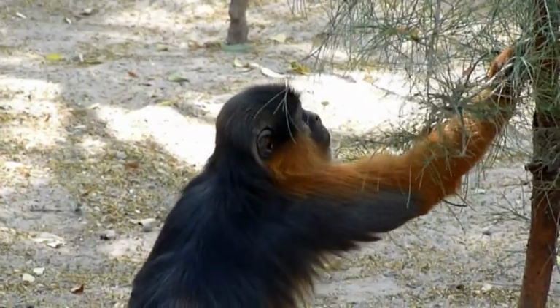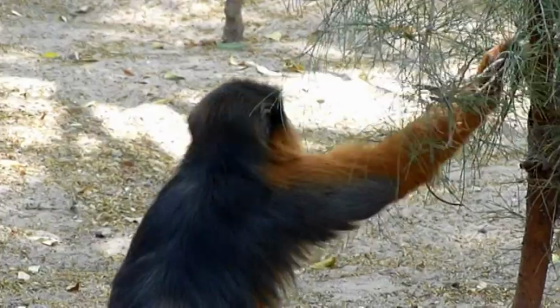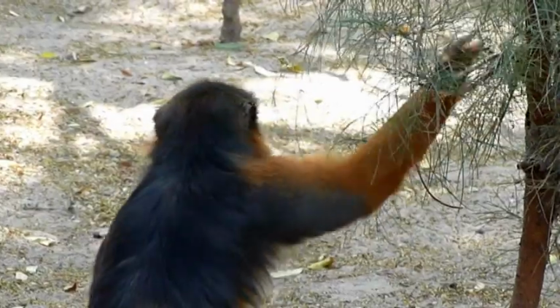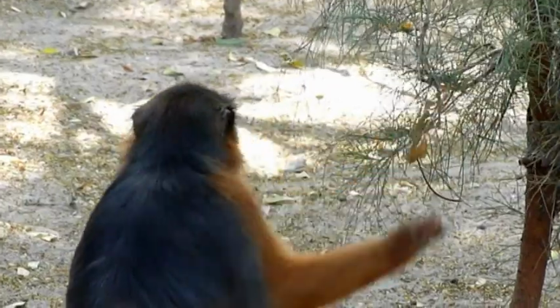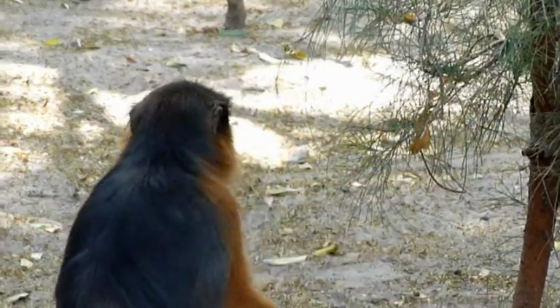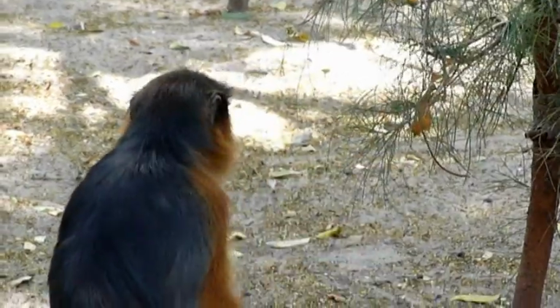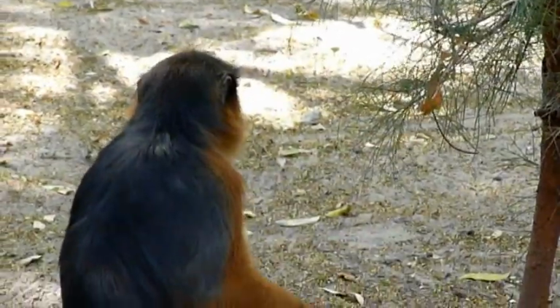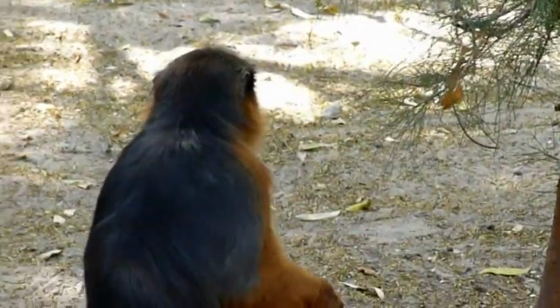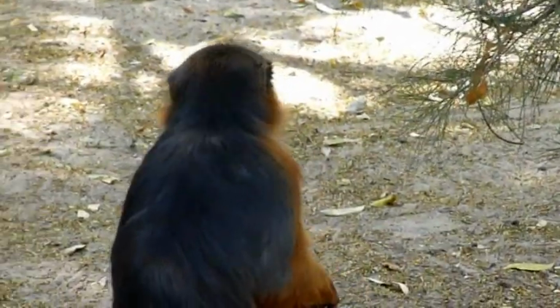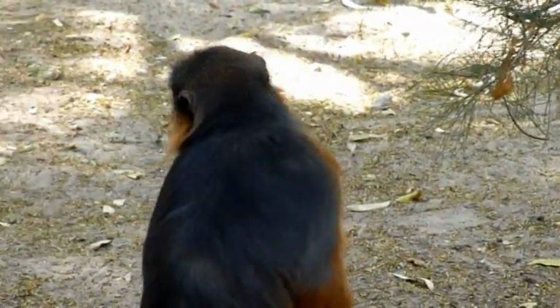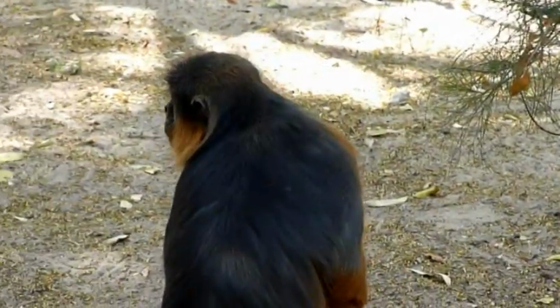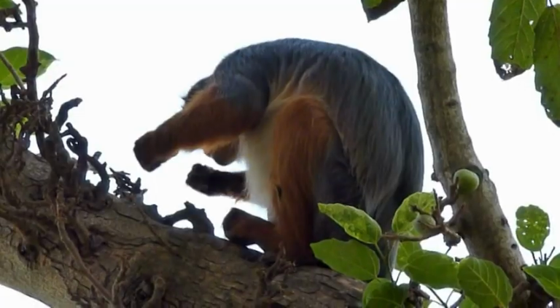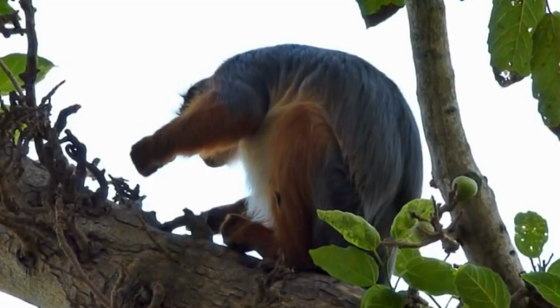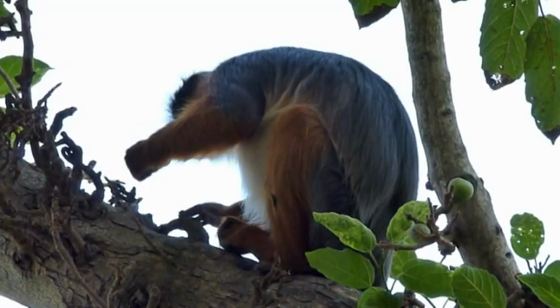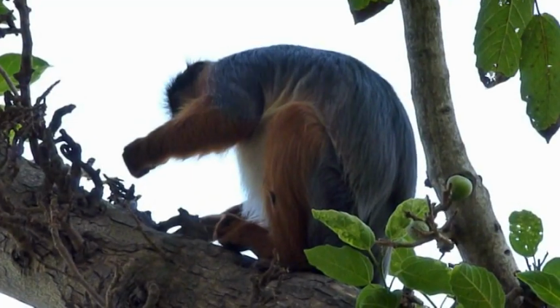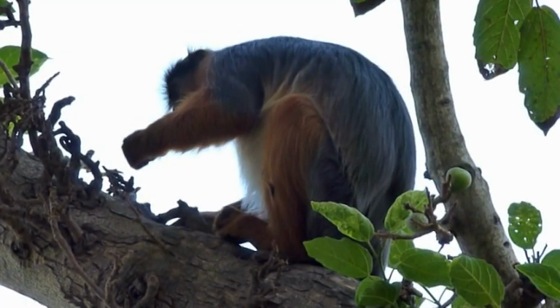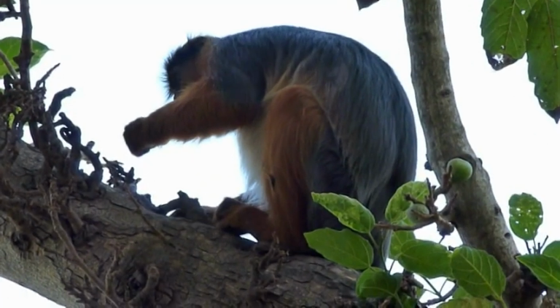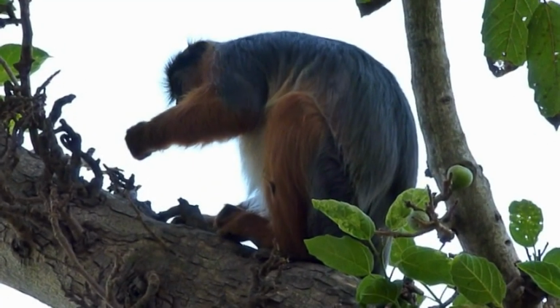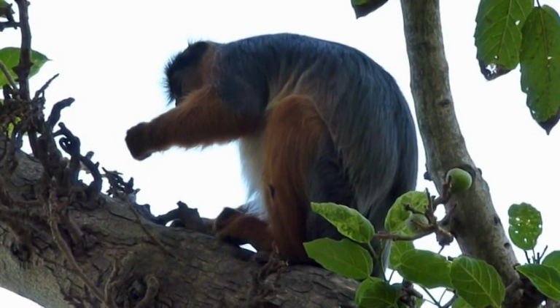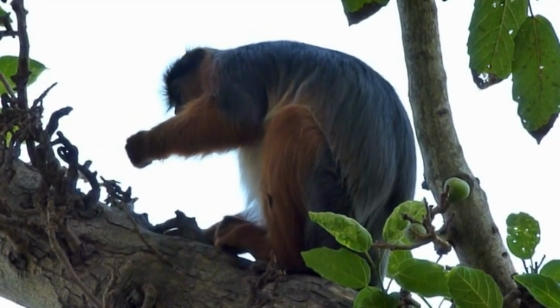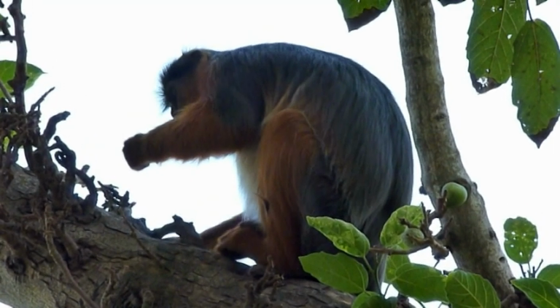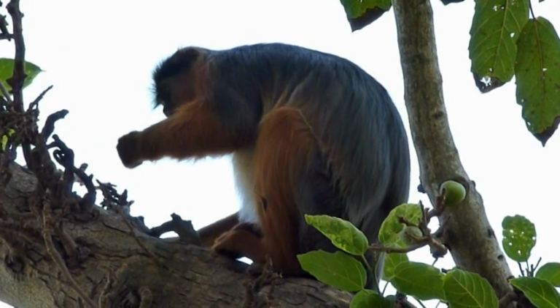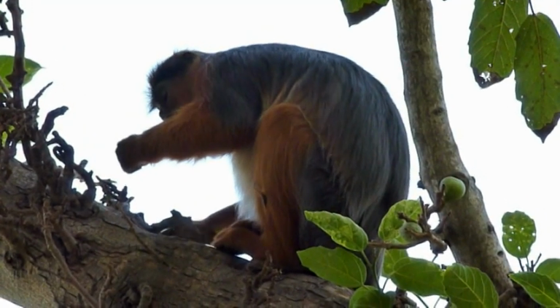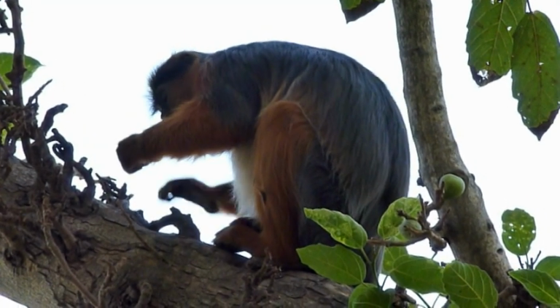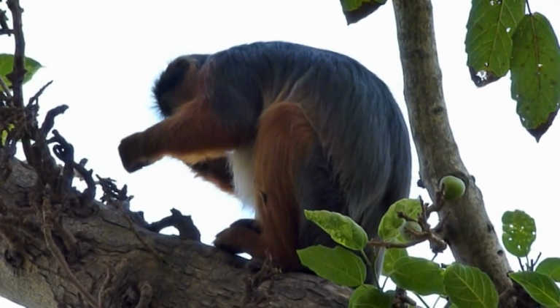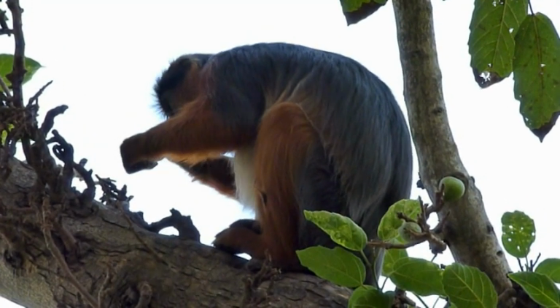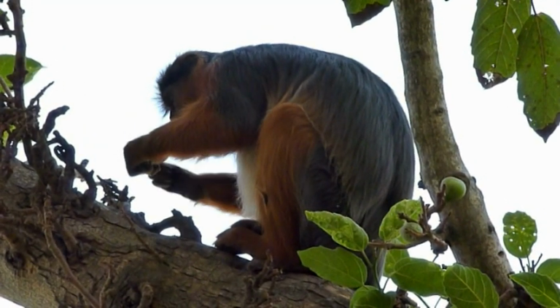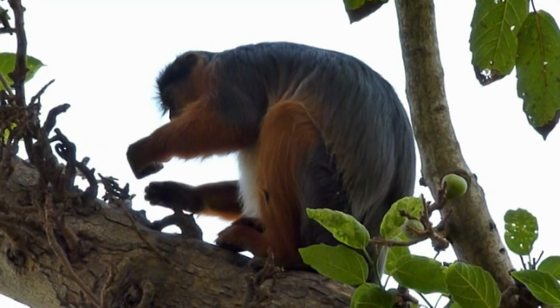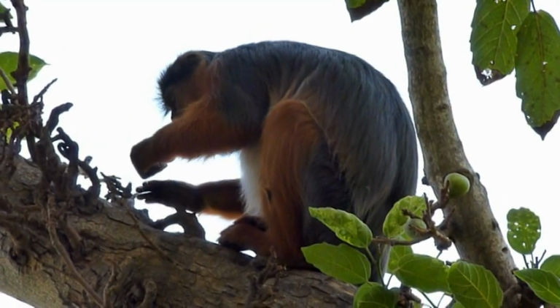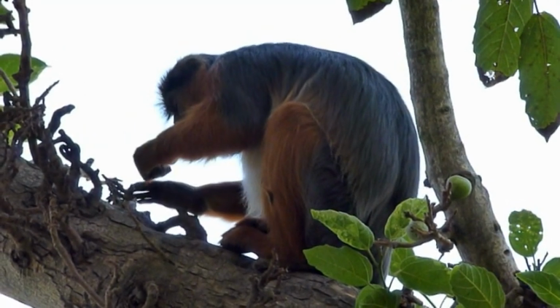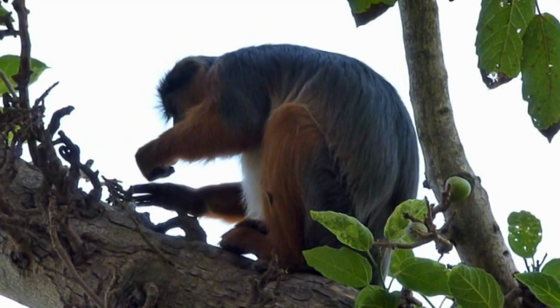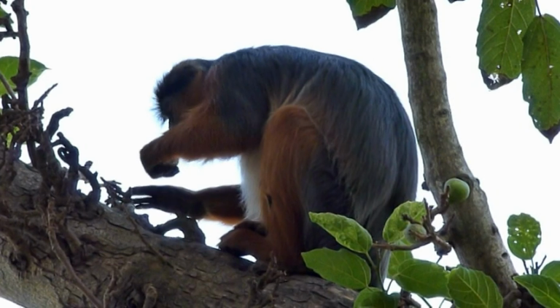Sadly, as with many of the primates of Africa, they are extremely endangered.